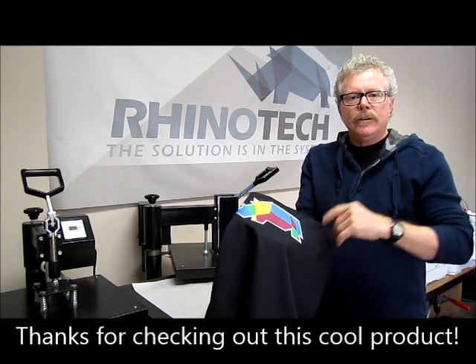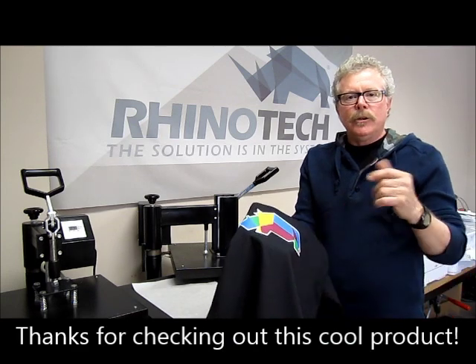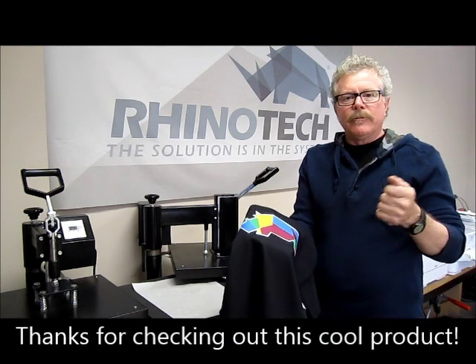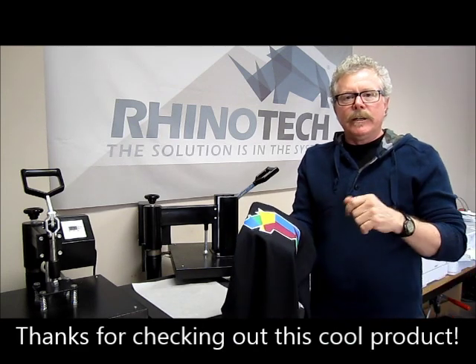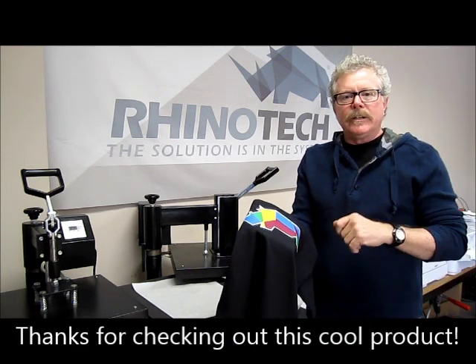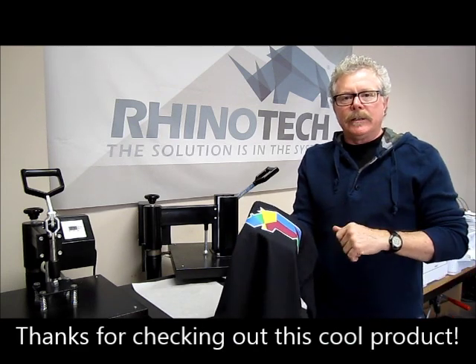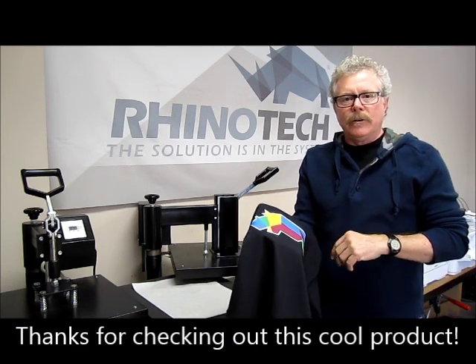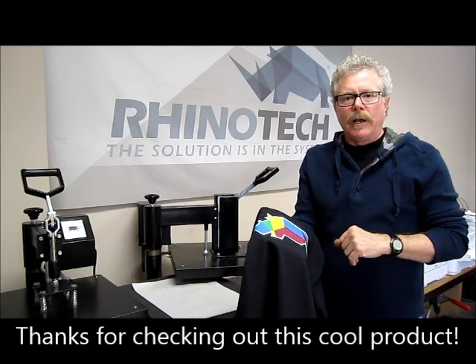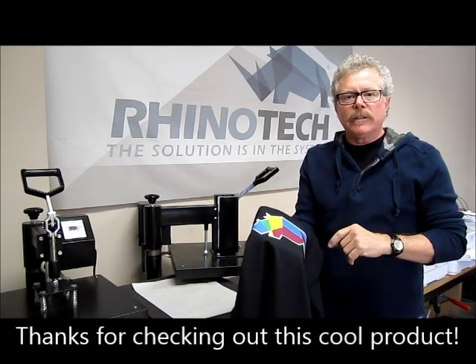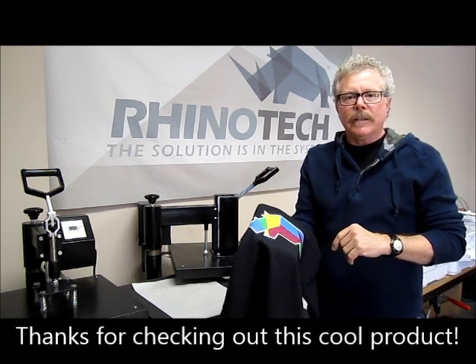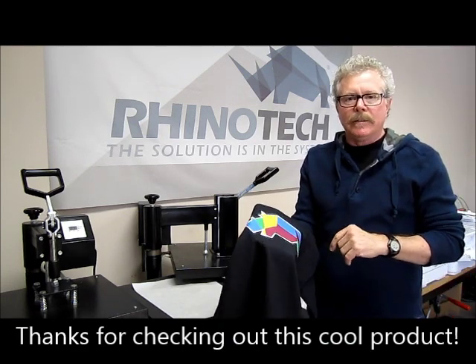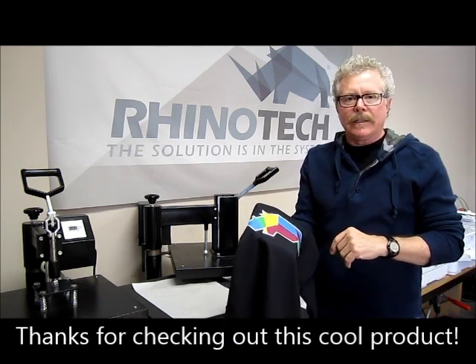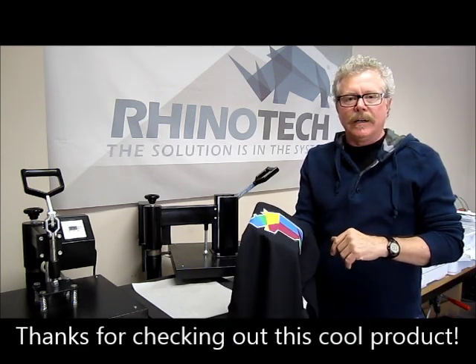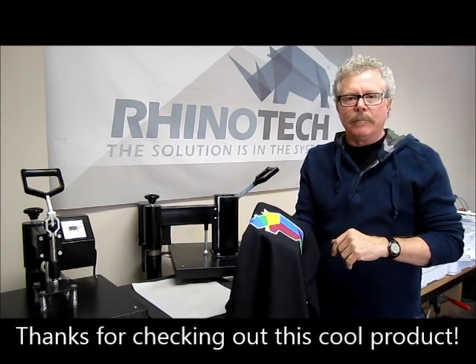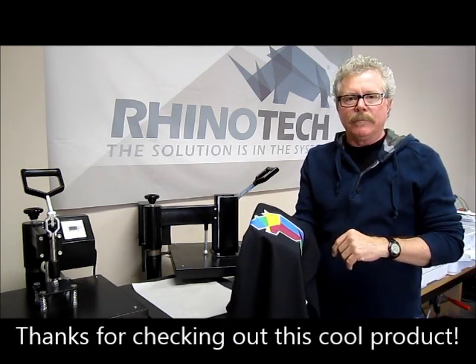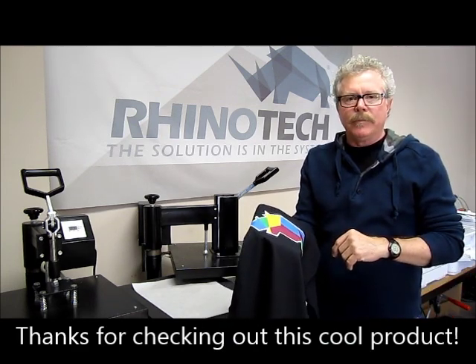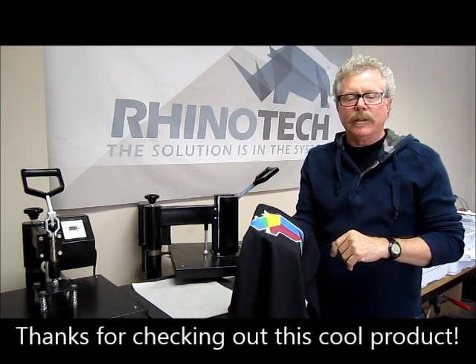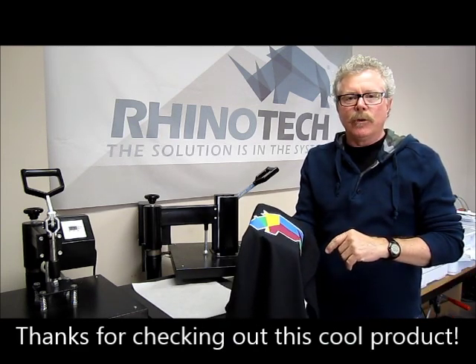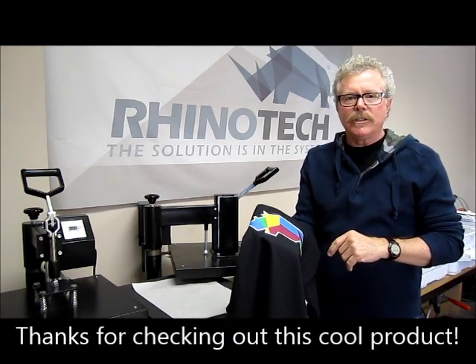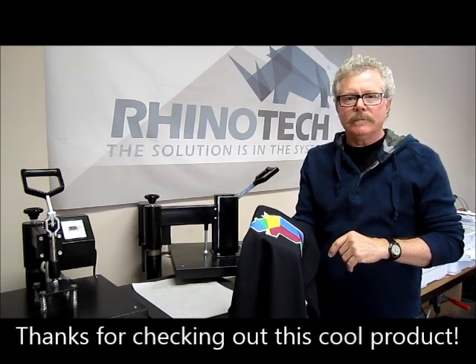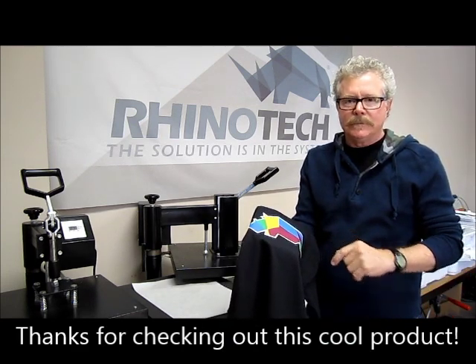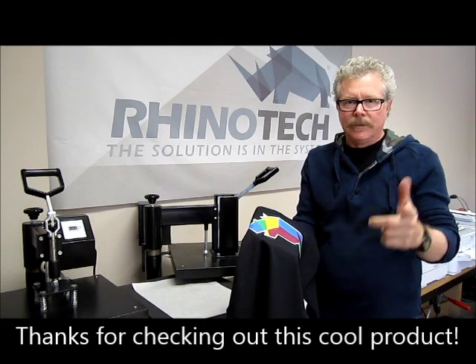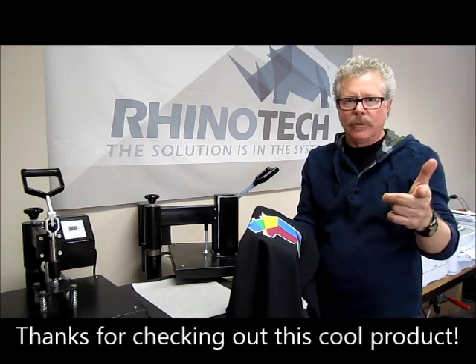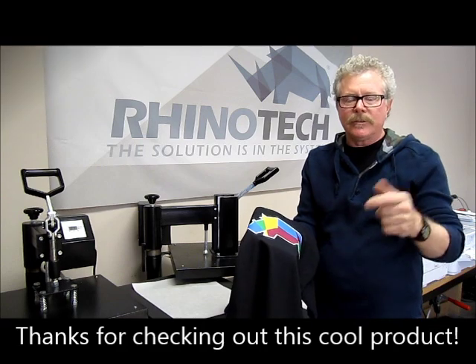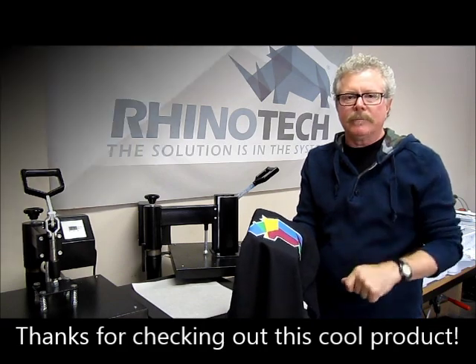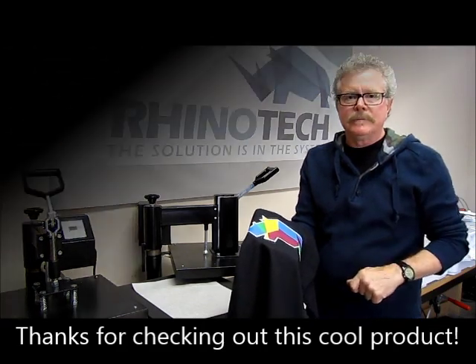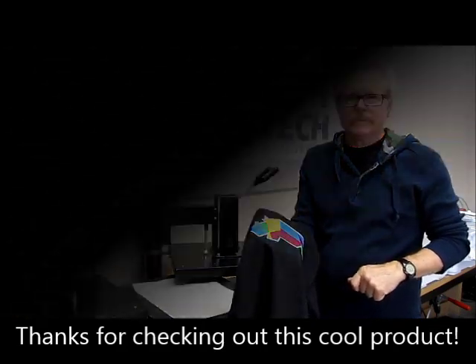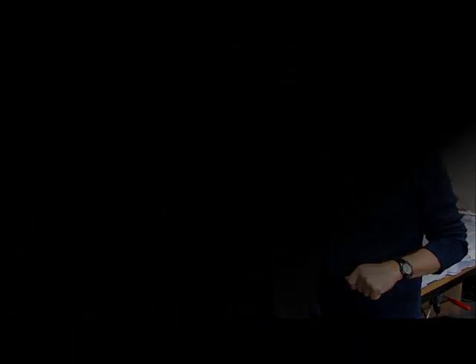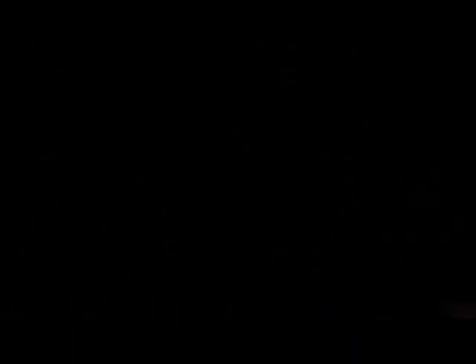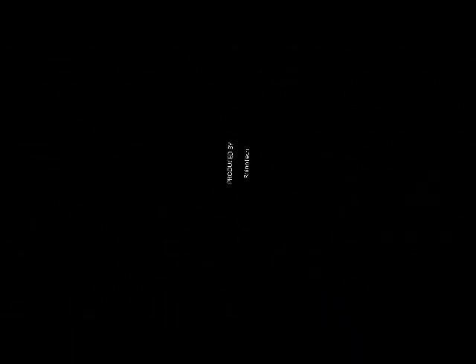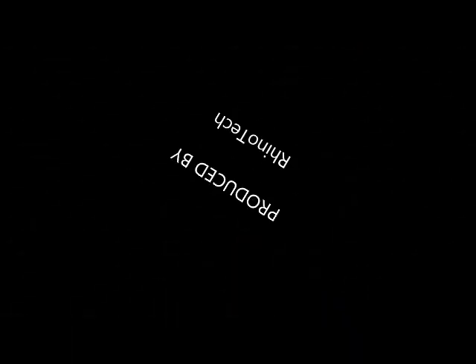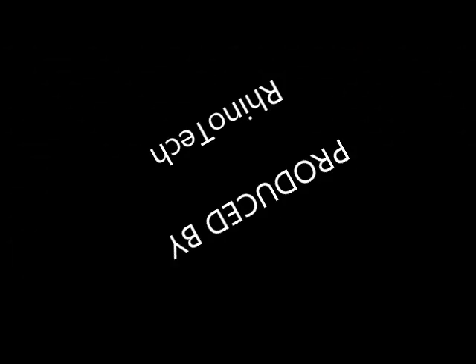You know where to find us at rhinotechinc.com. Thank you for watching. Until next time.